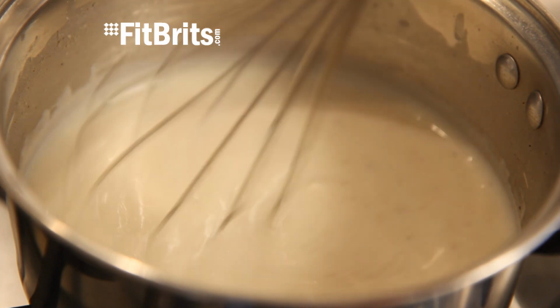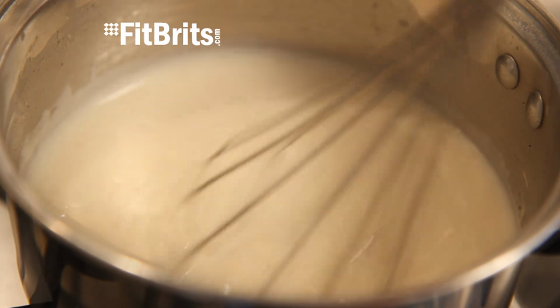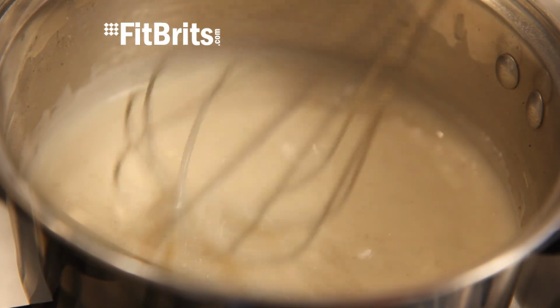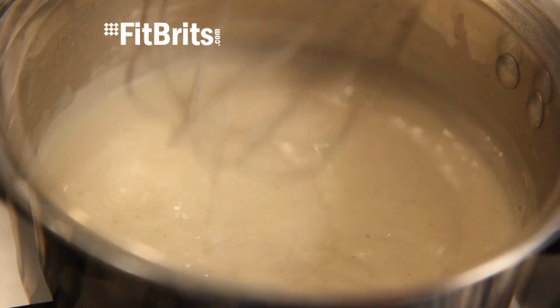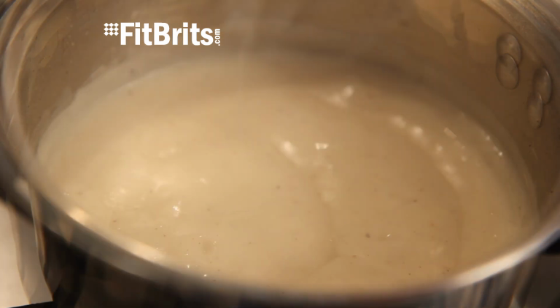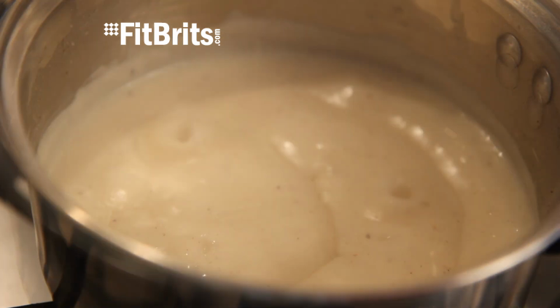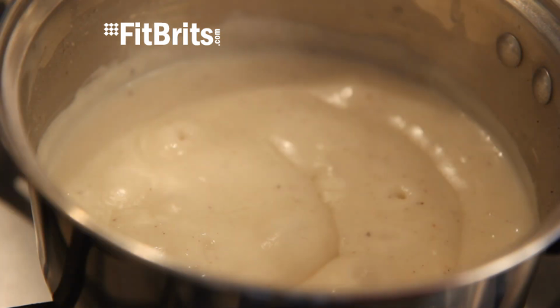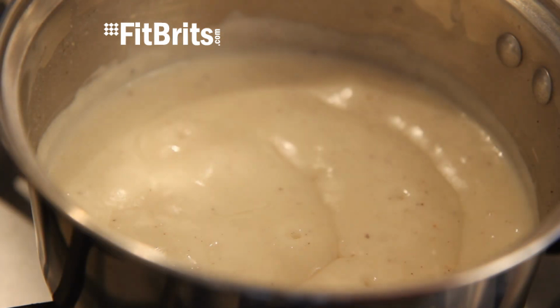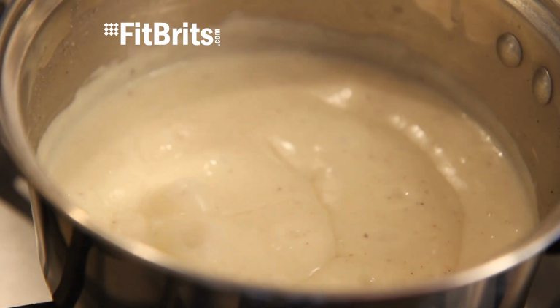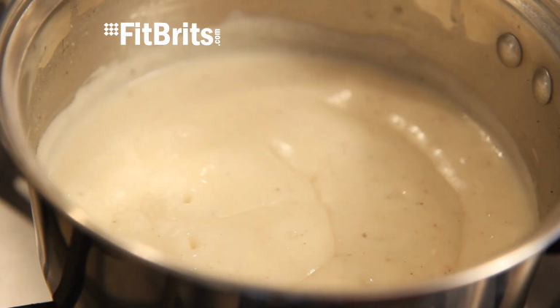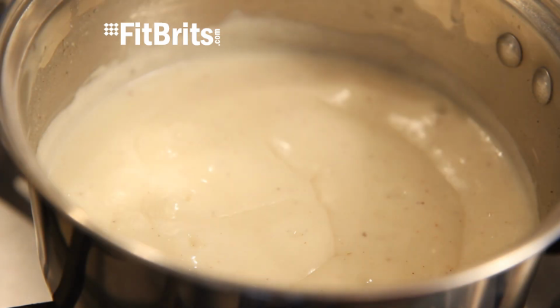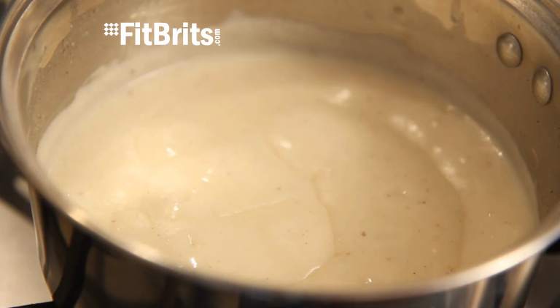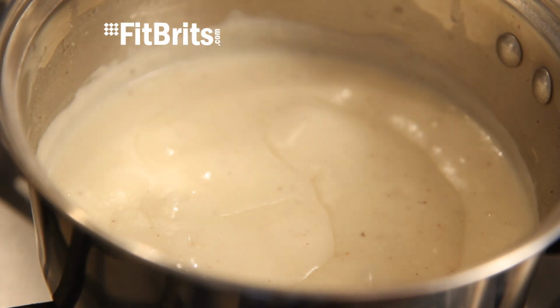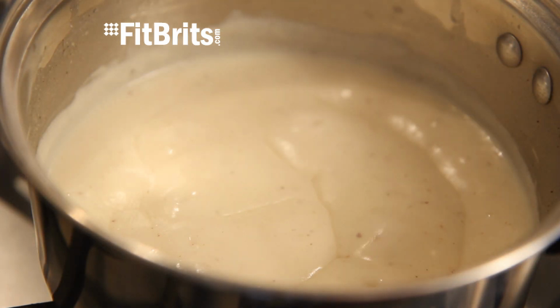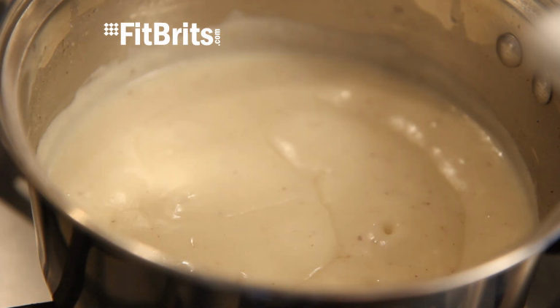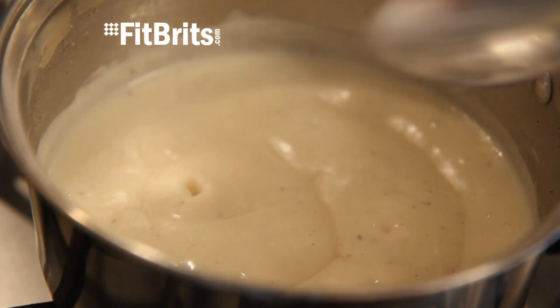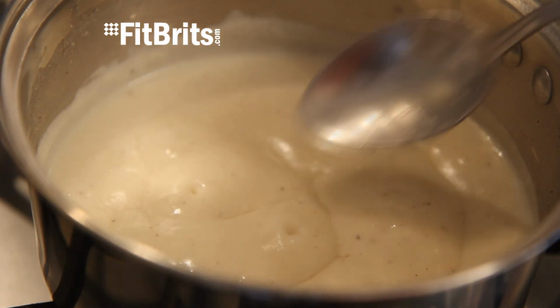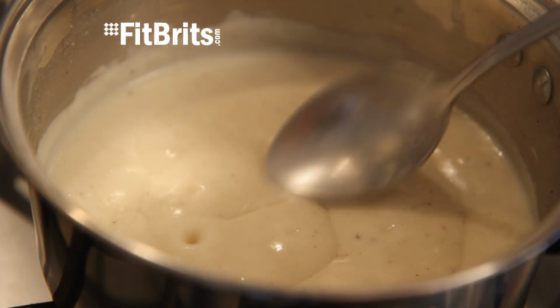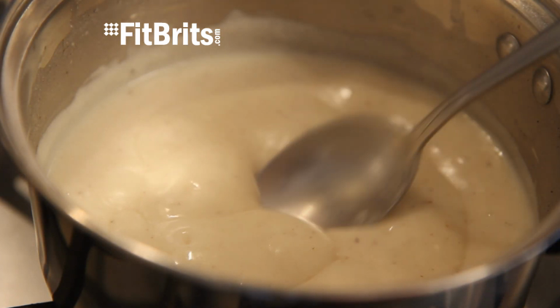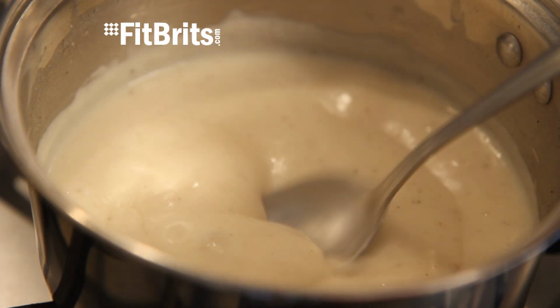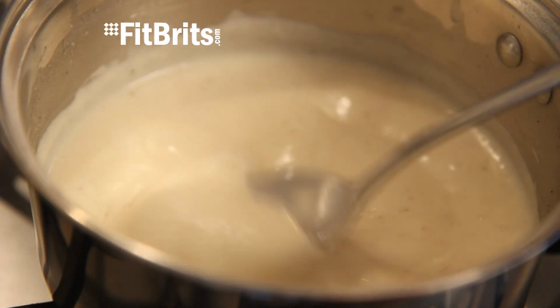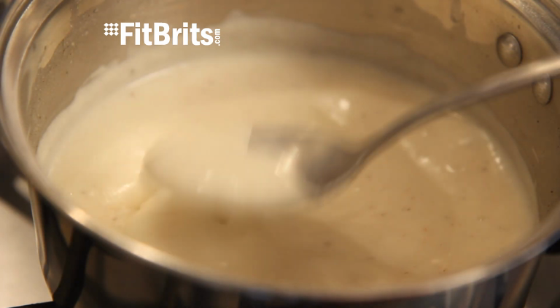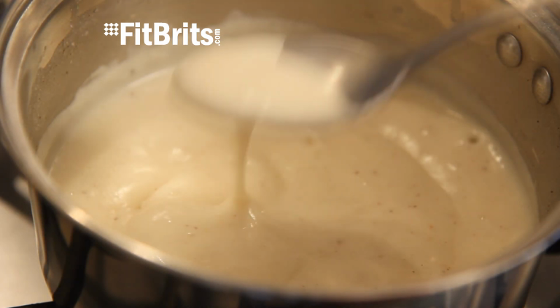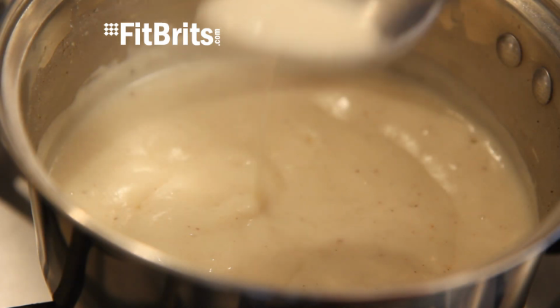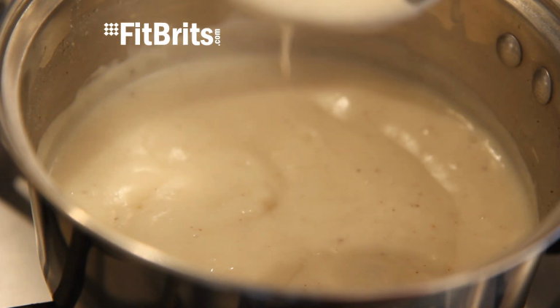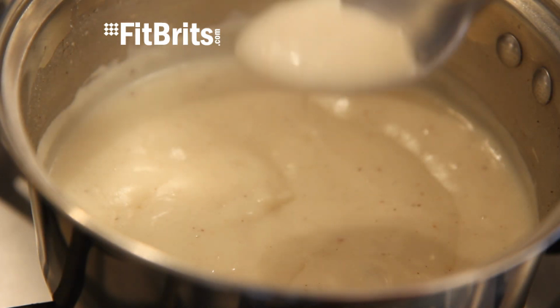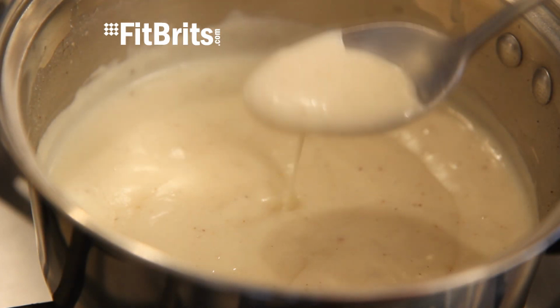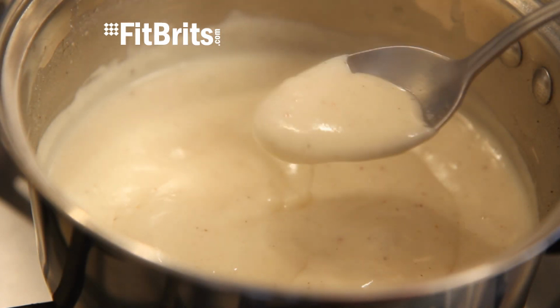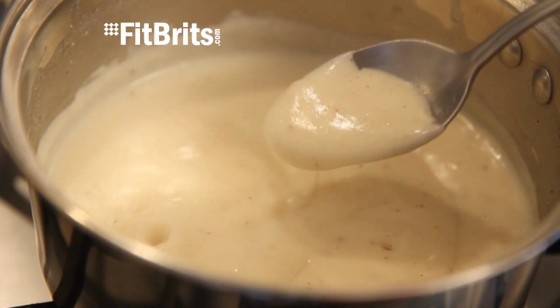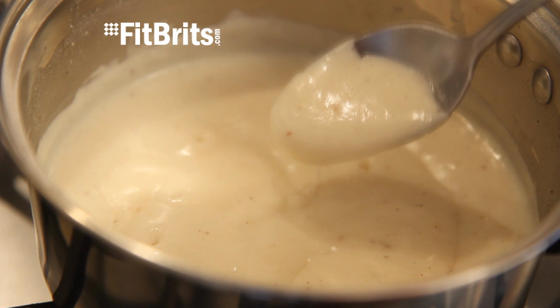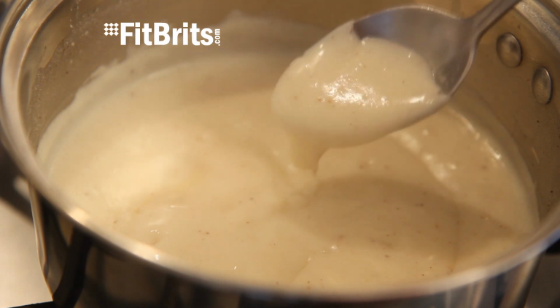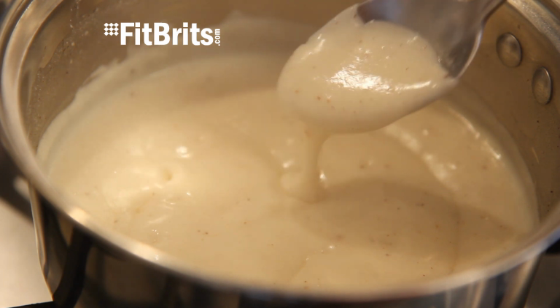You'll probably be stirring for between 5 to 10 minutes, and when it's thickened up nicely — just like this — you know it's ready to use.